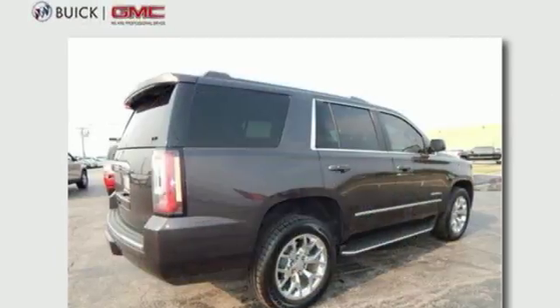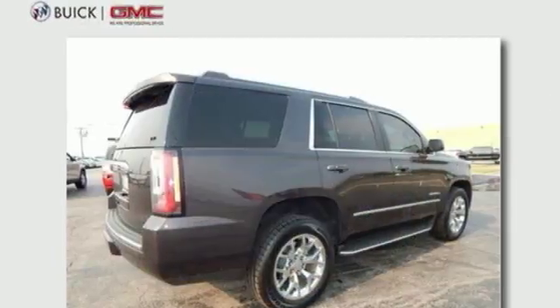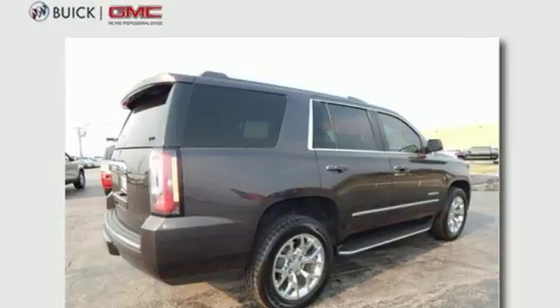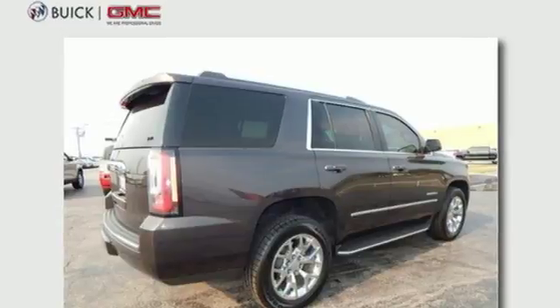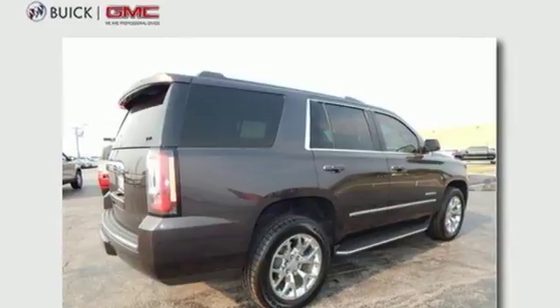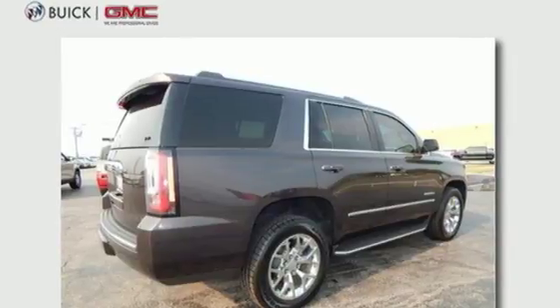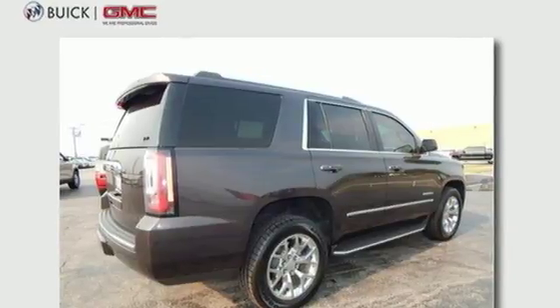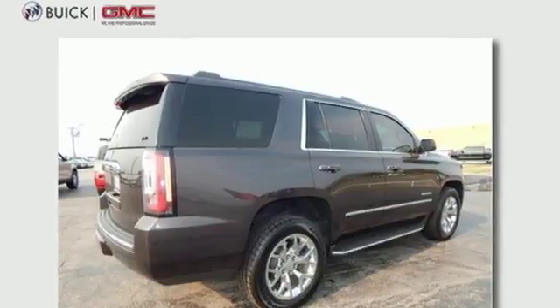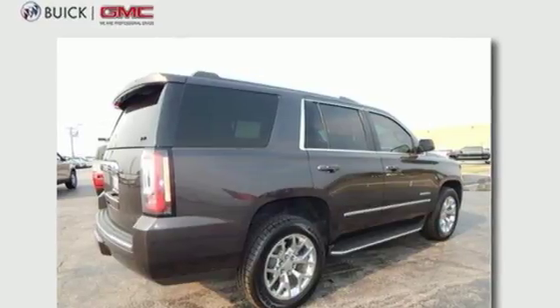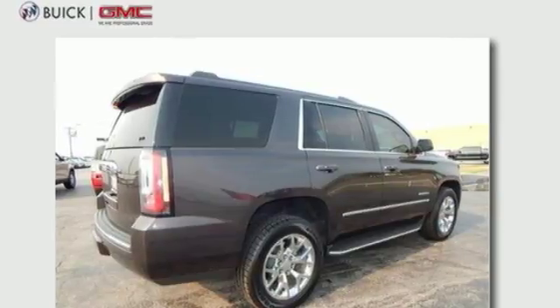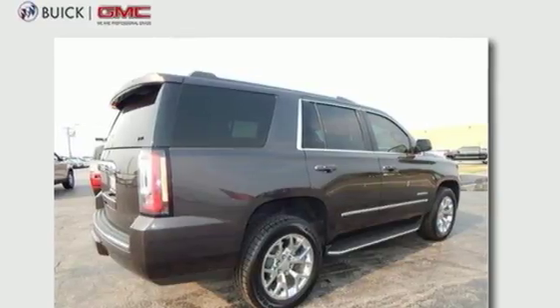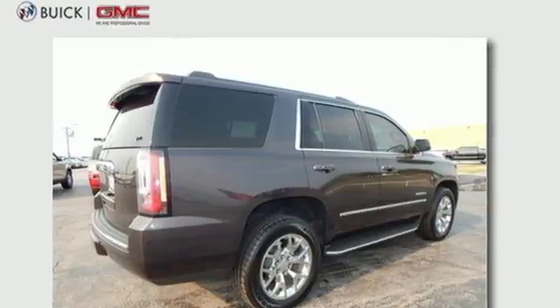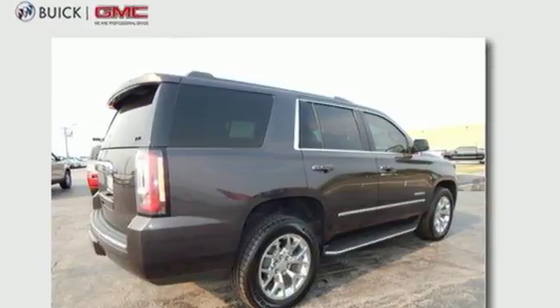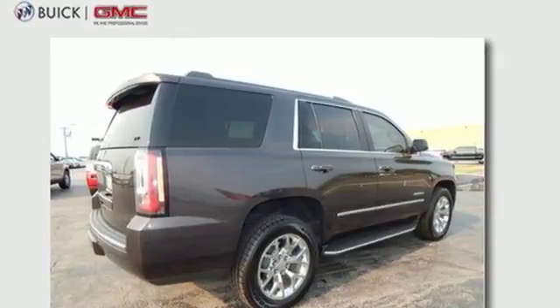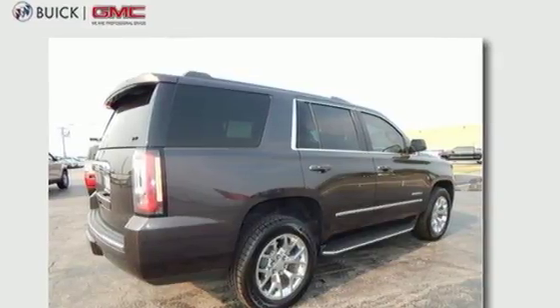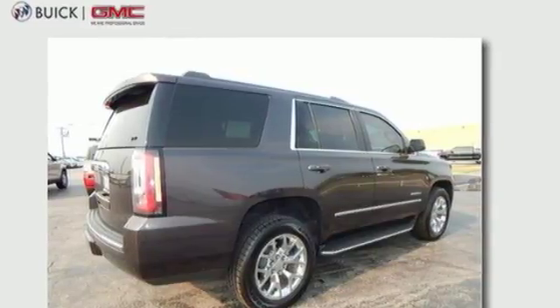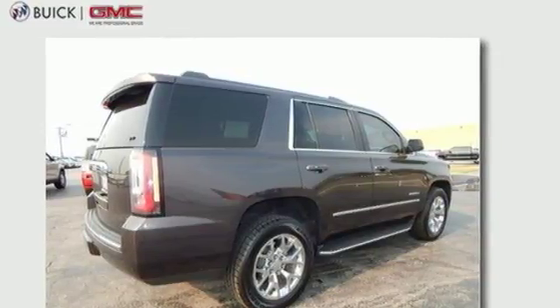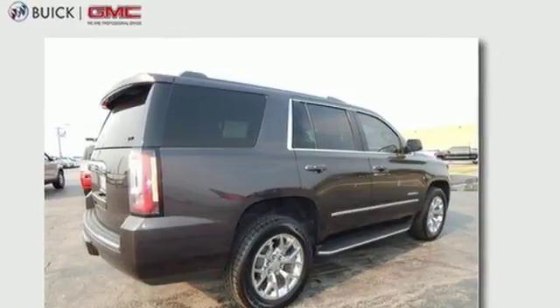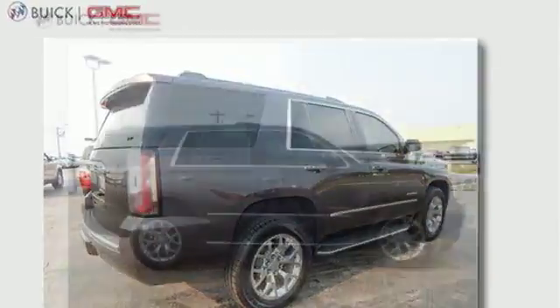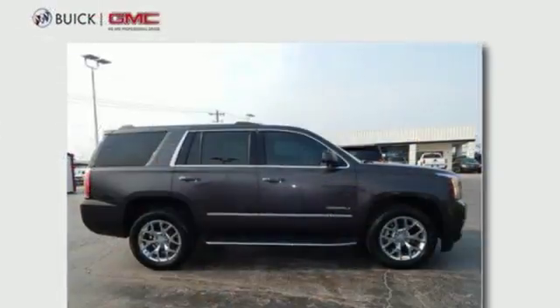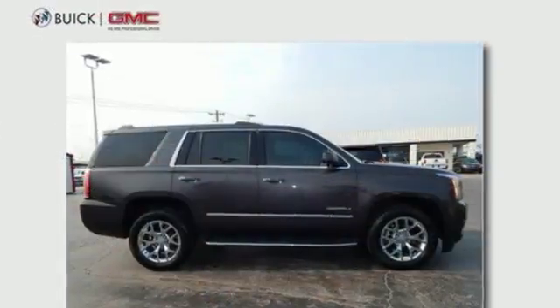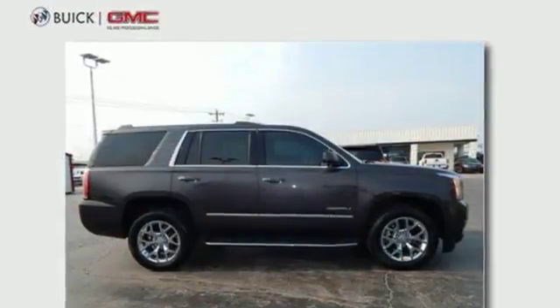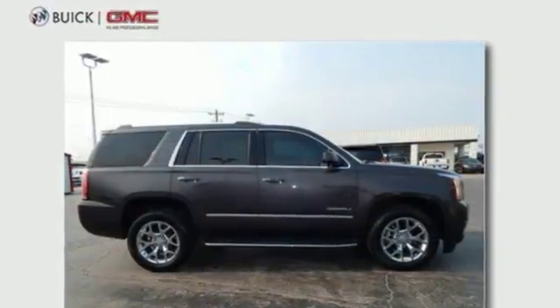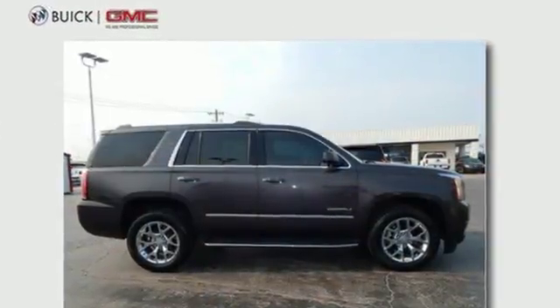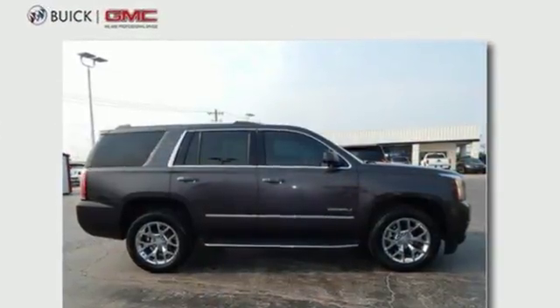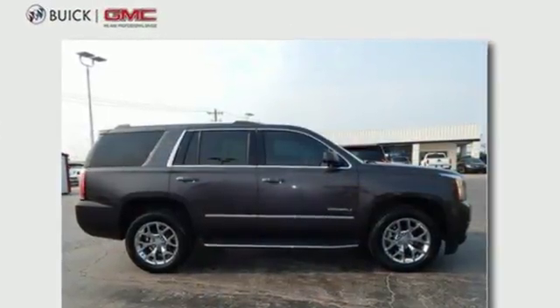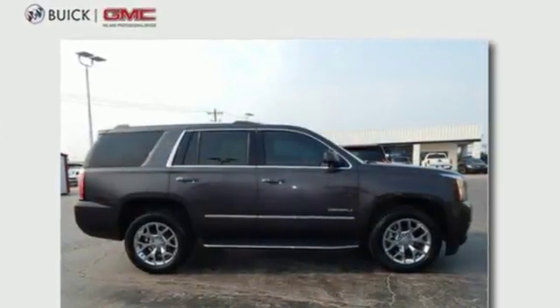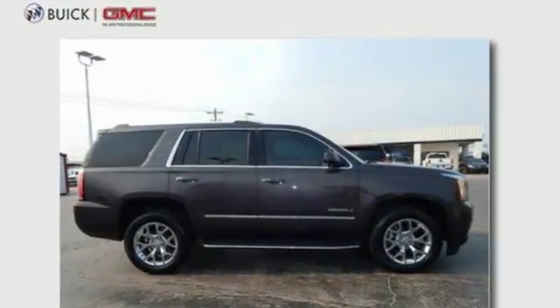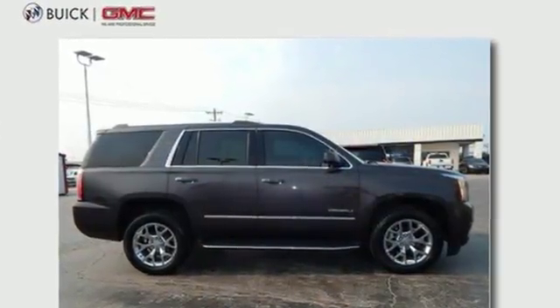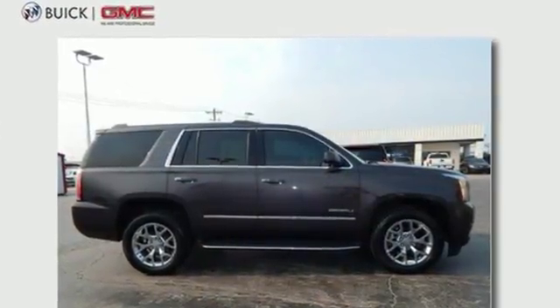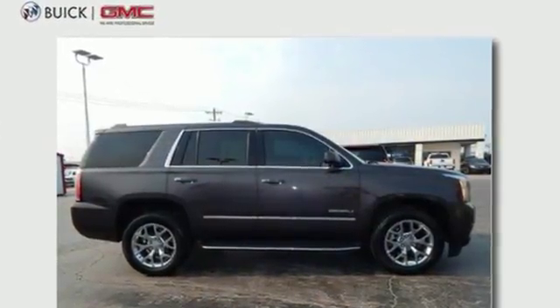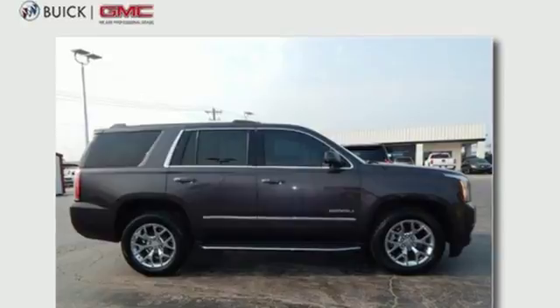Stylish confidence and superior capabilities. Come take this Yukon Denali out for a test drive today.